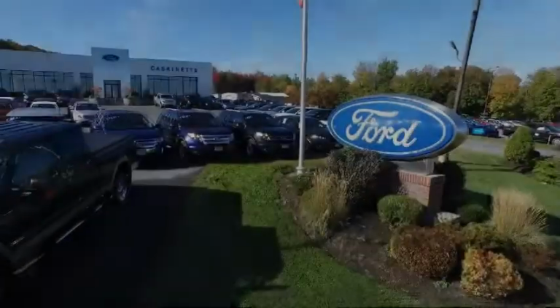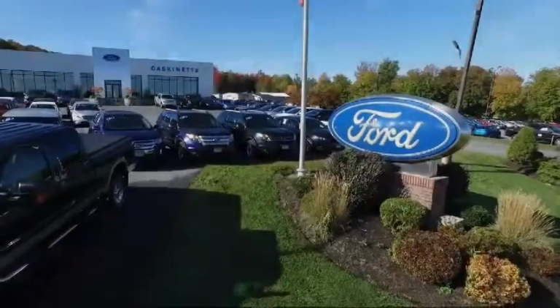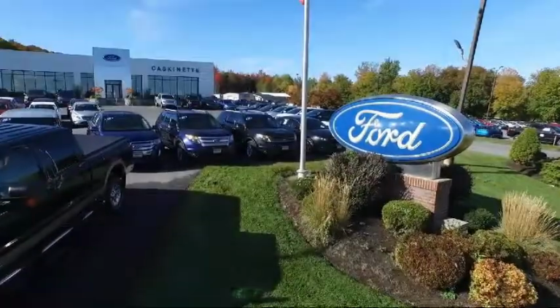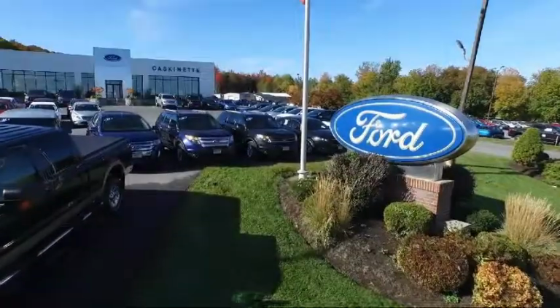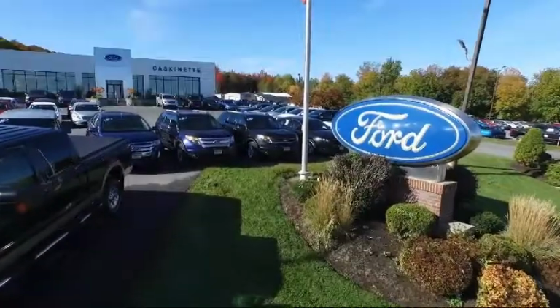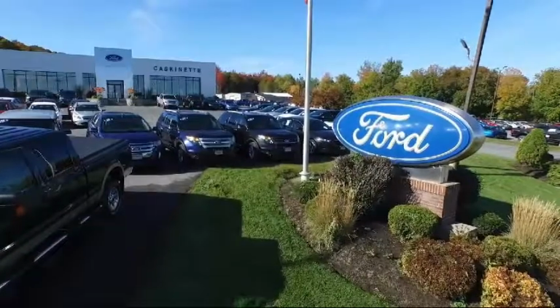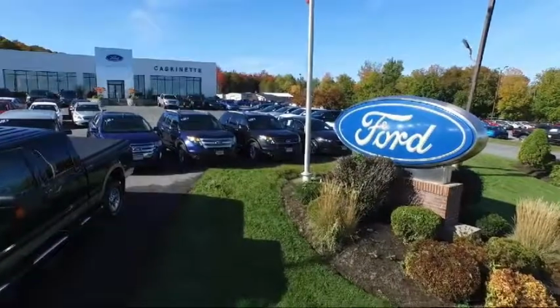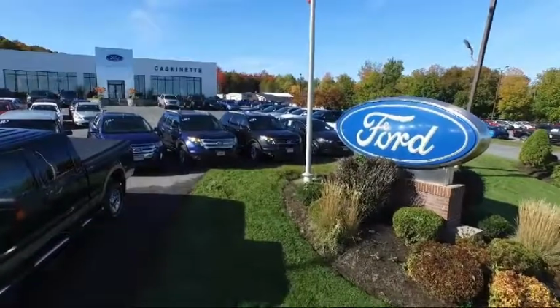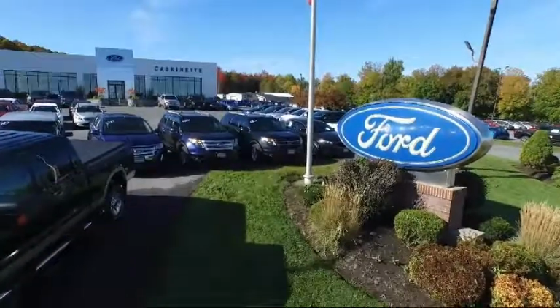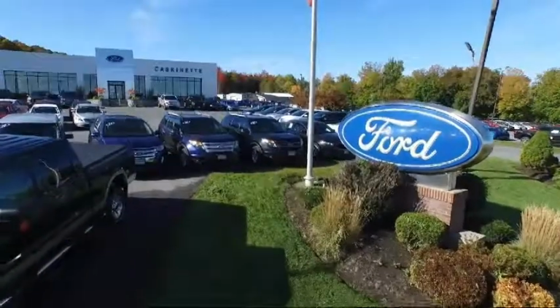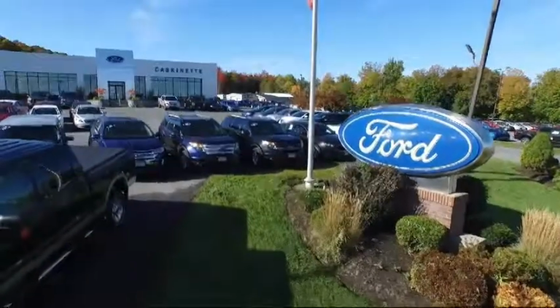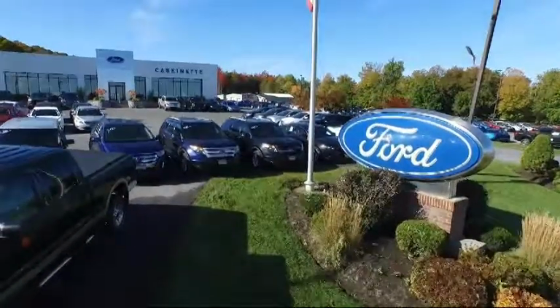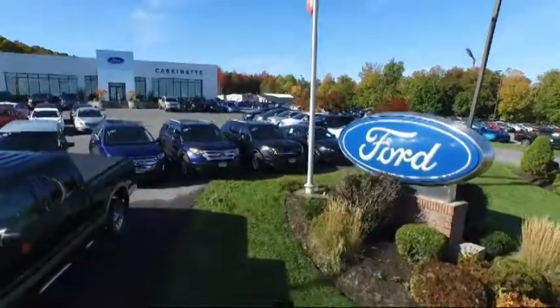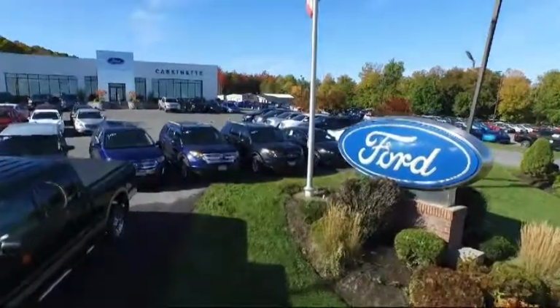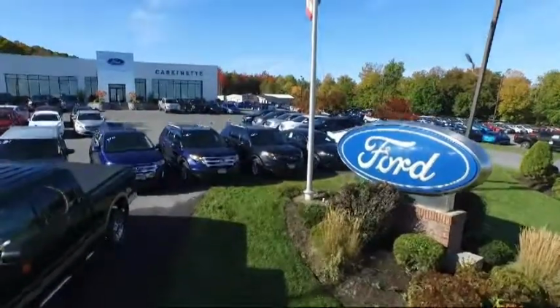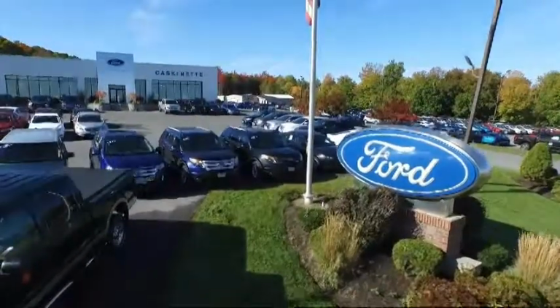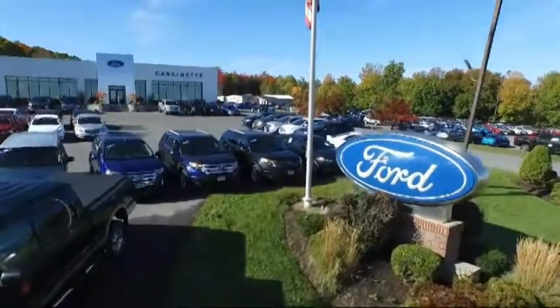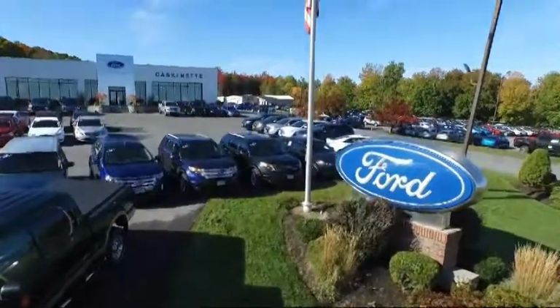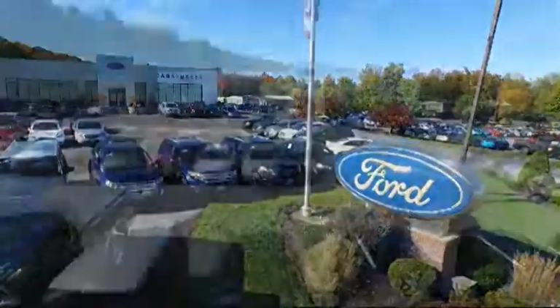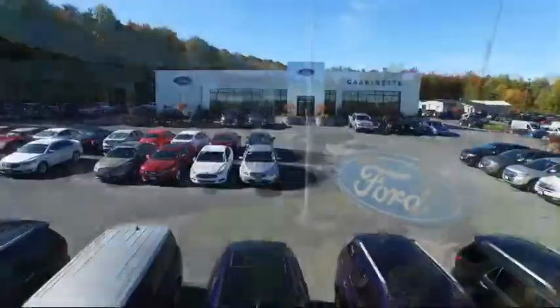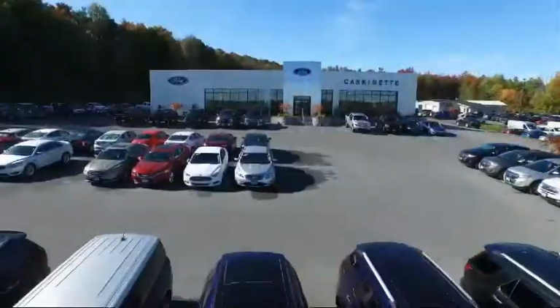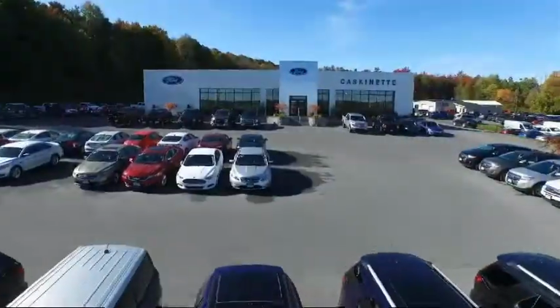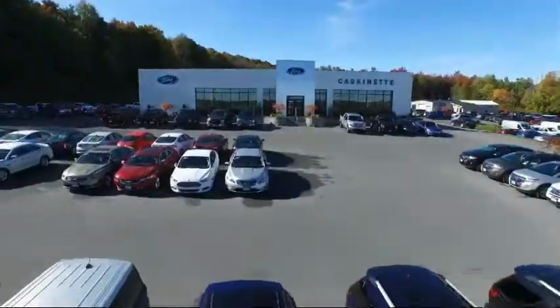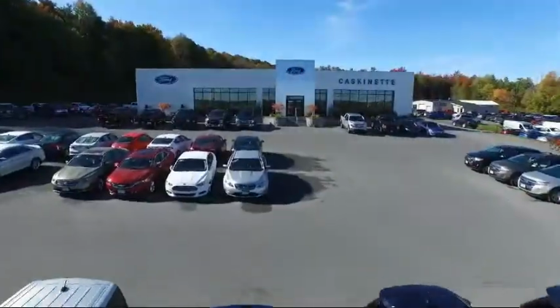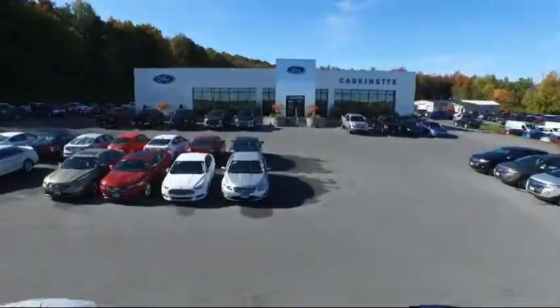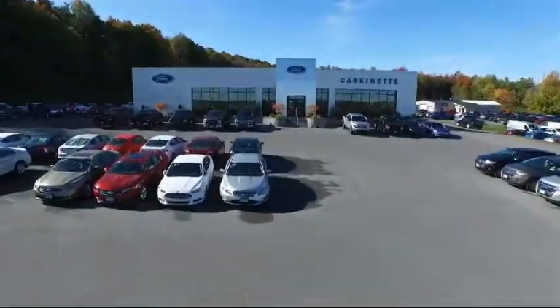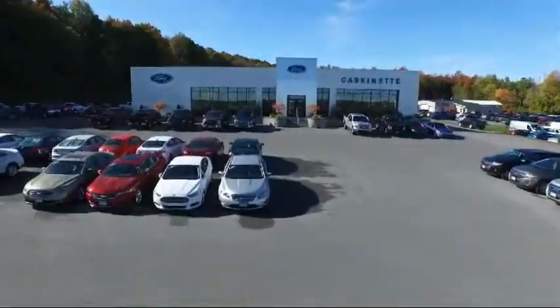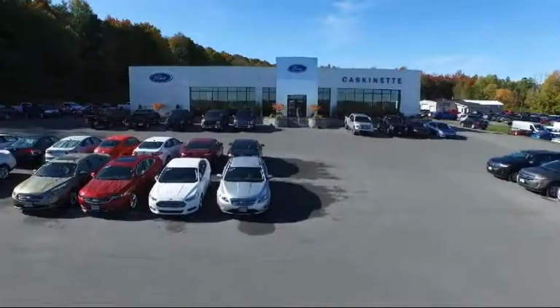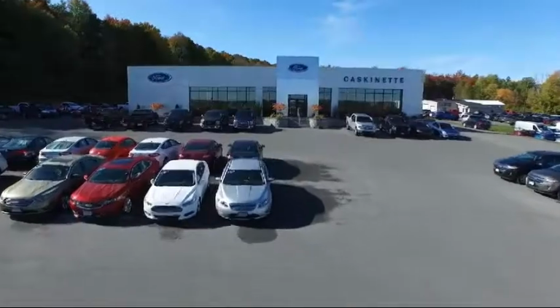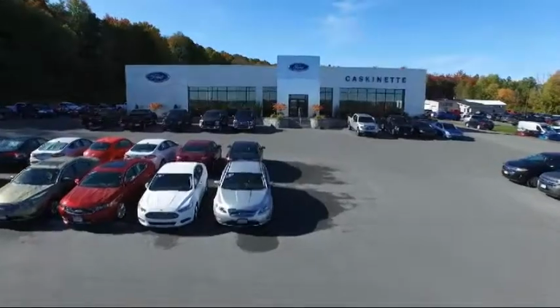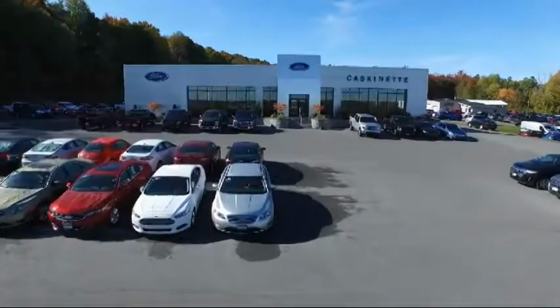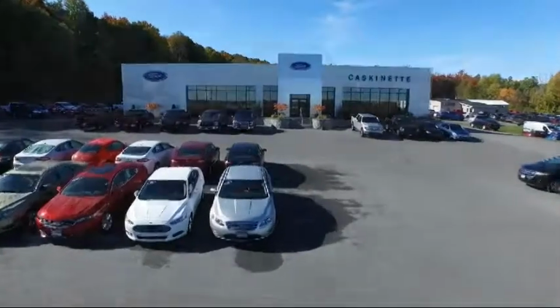Welcome to Cascadet Ford, and here's a look at another one of our great vehicles from our extensive inventory.